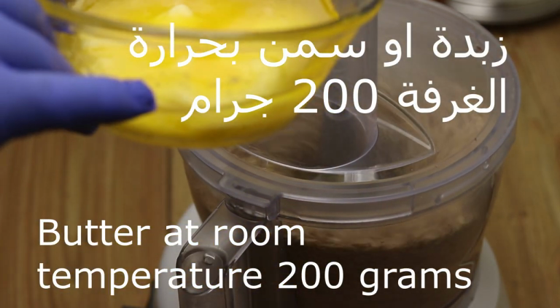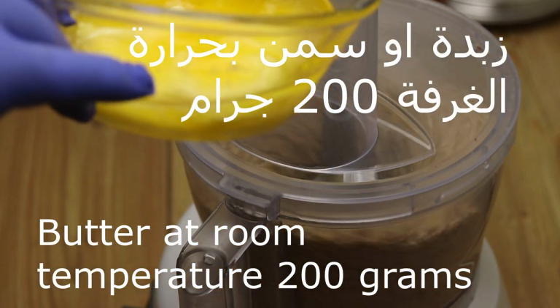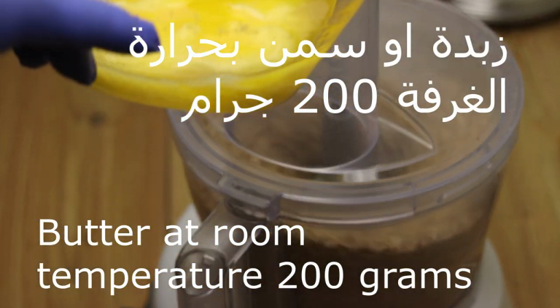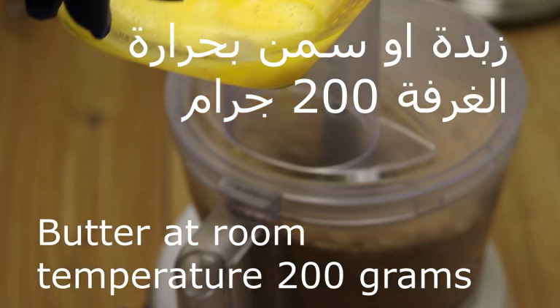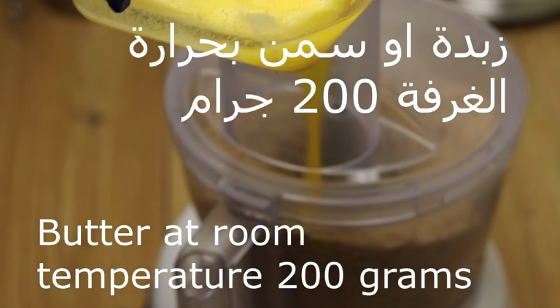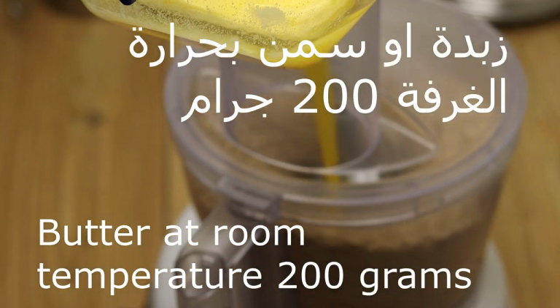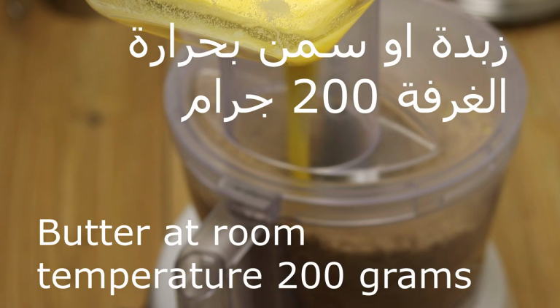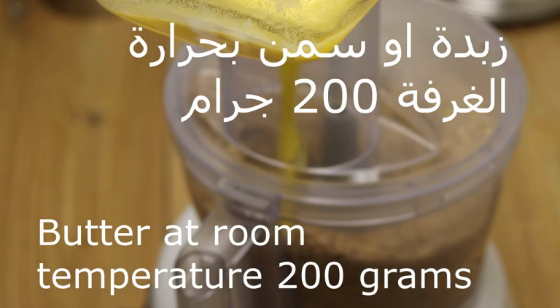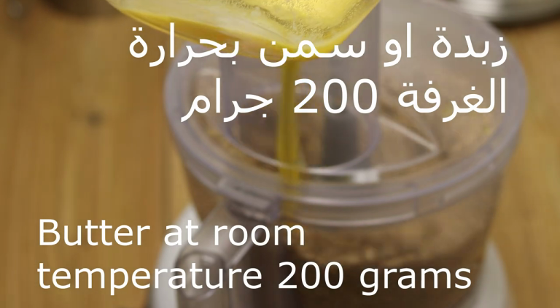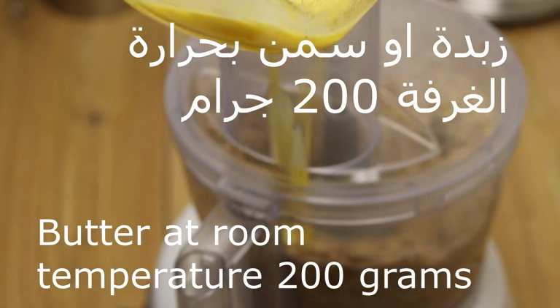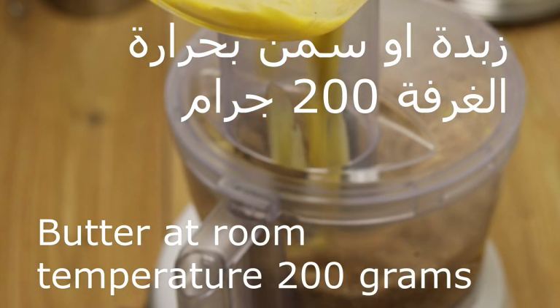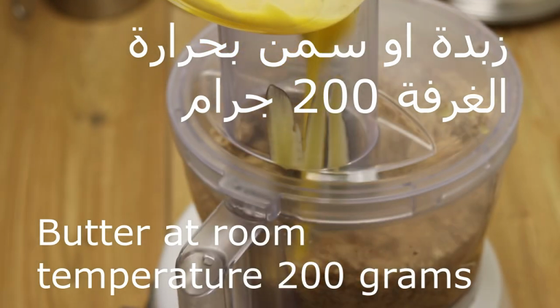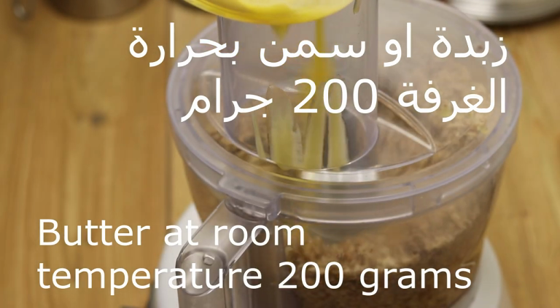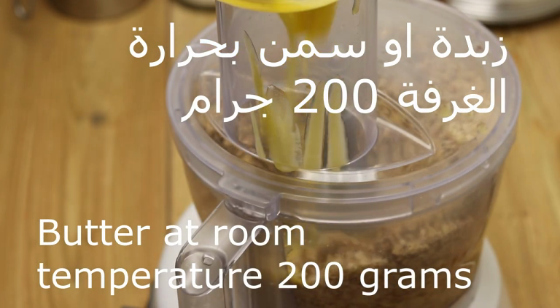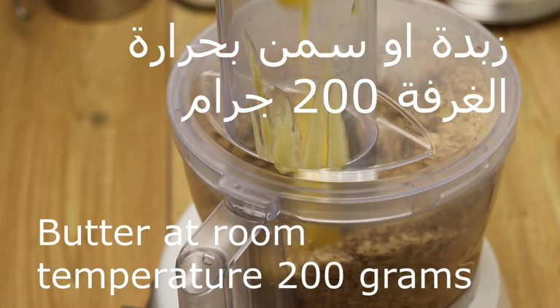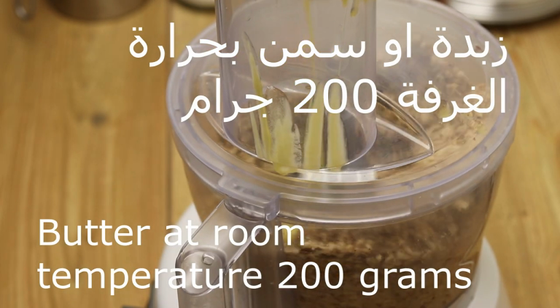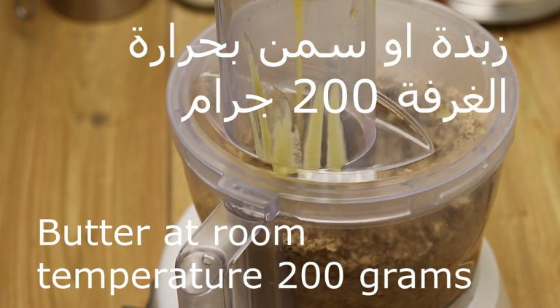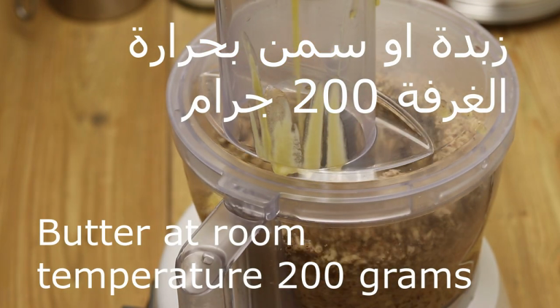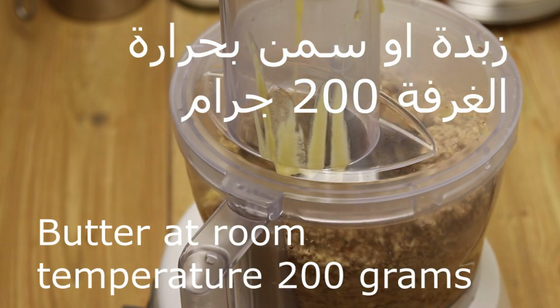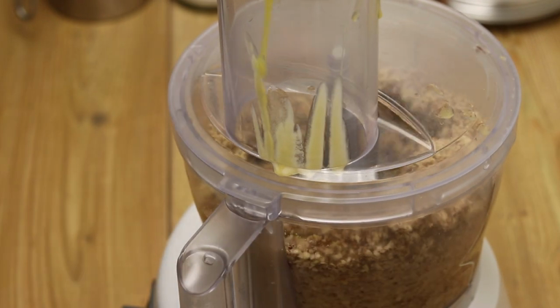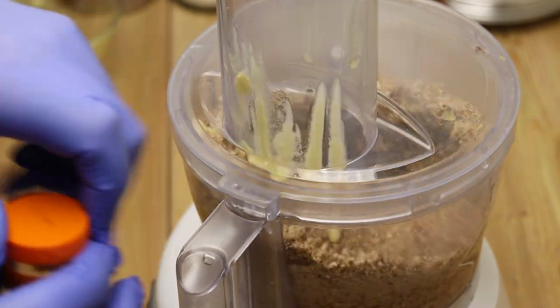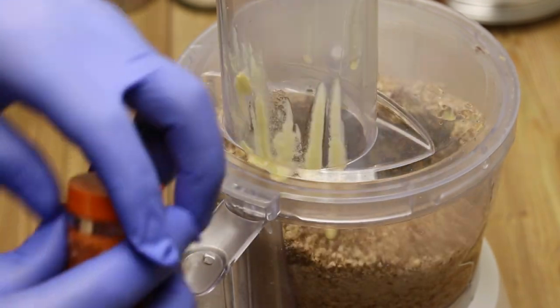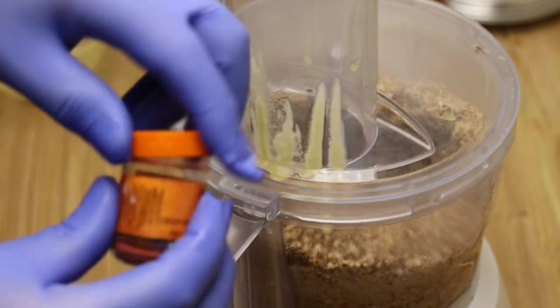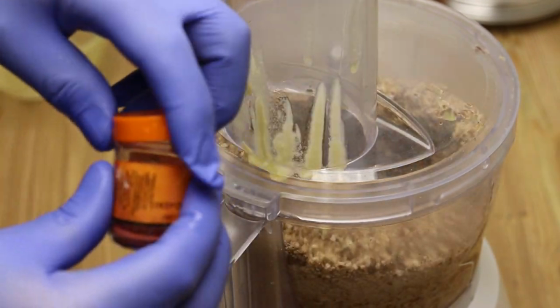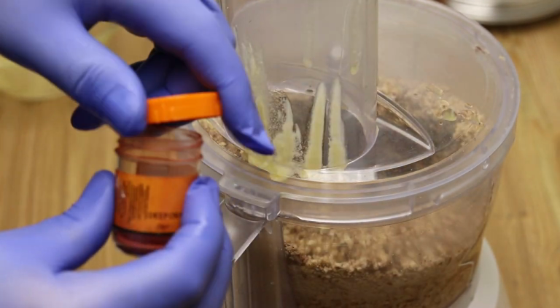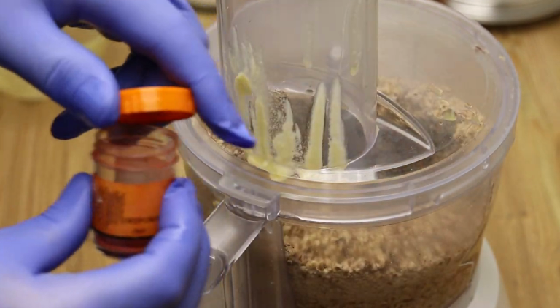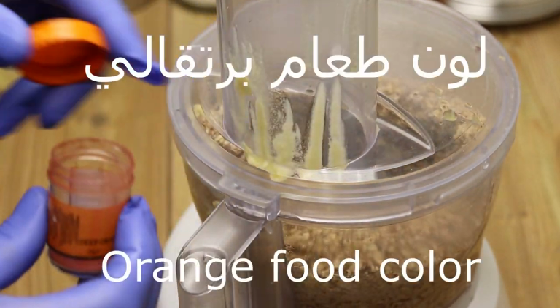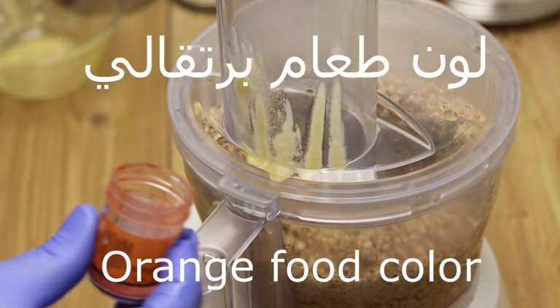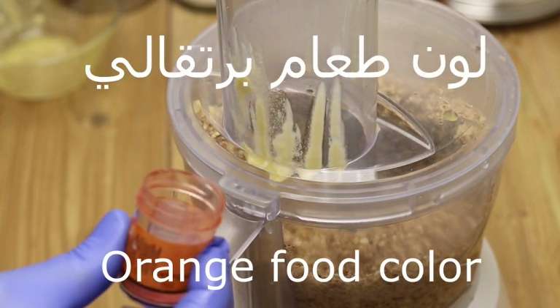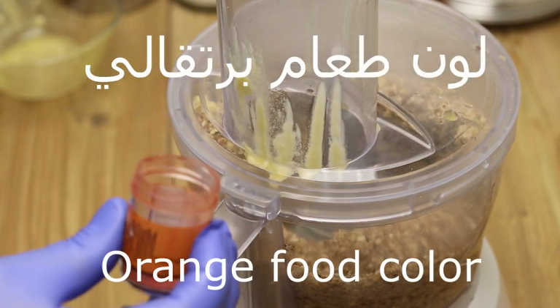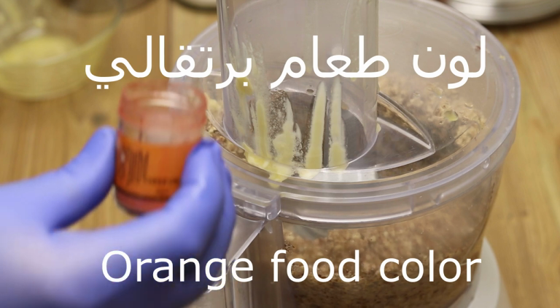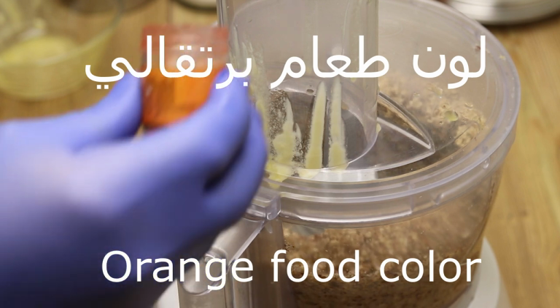You will use some flour together. You will add the mixture to 200g. Now I will add the flour.